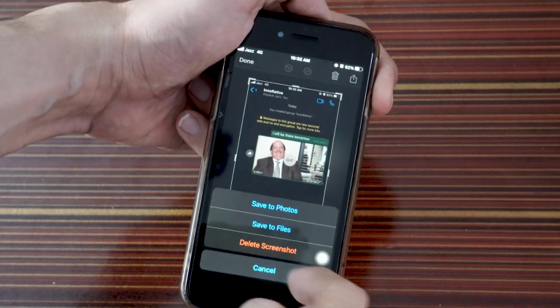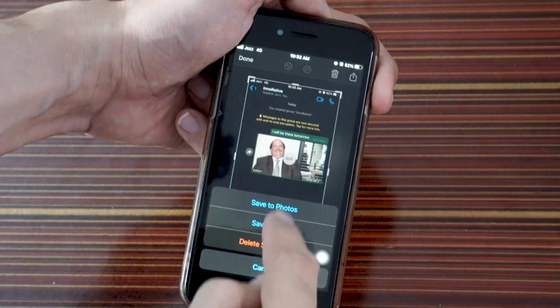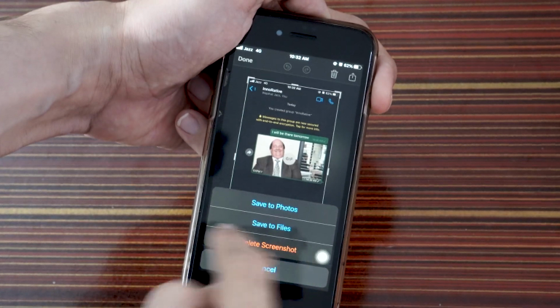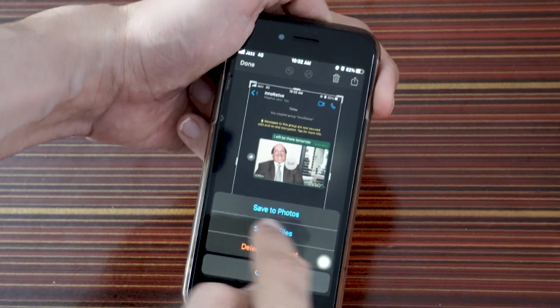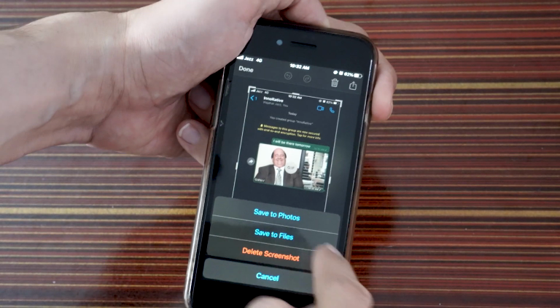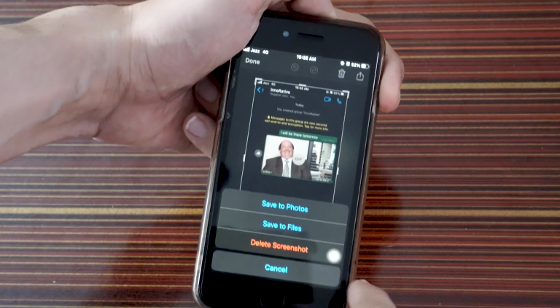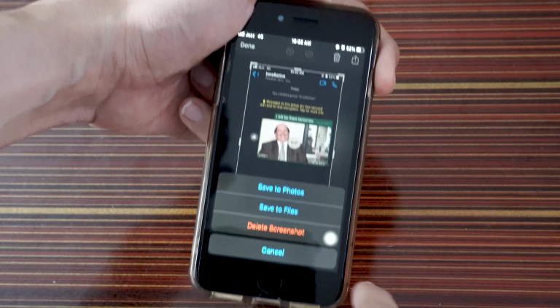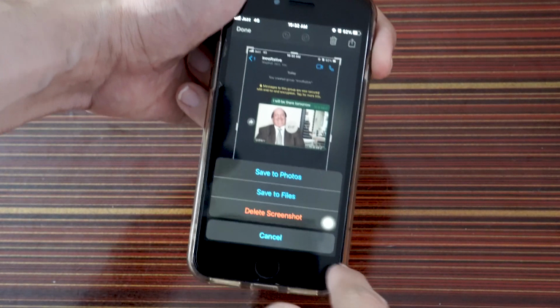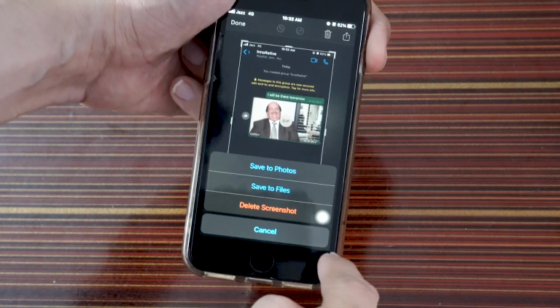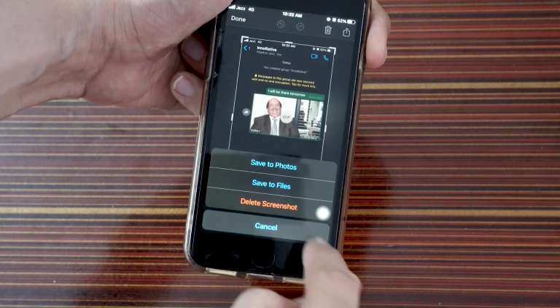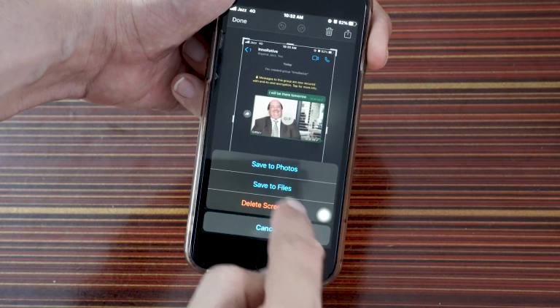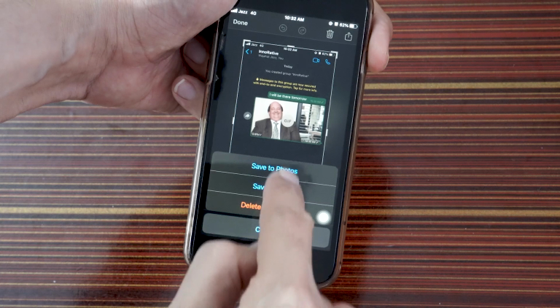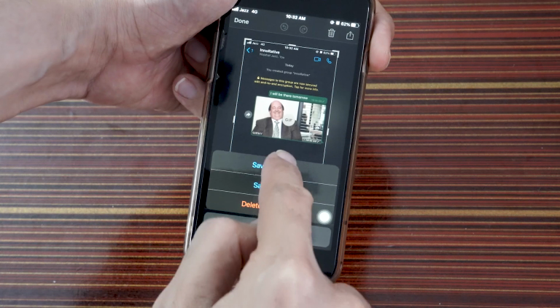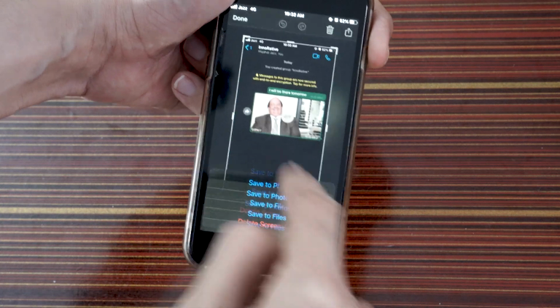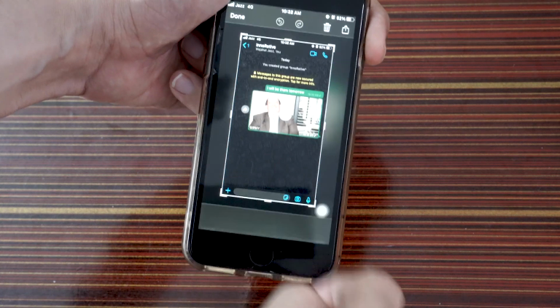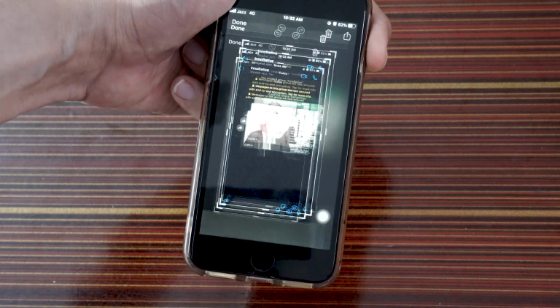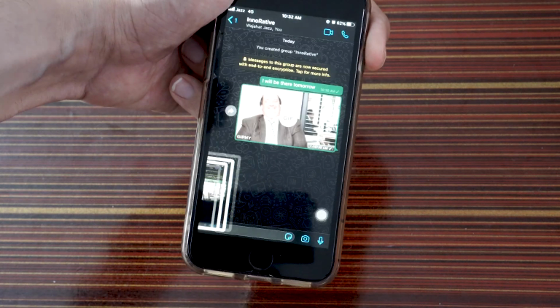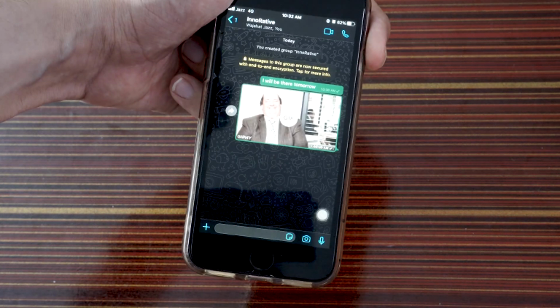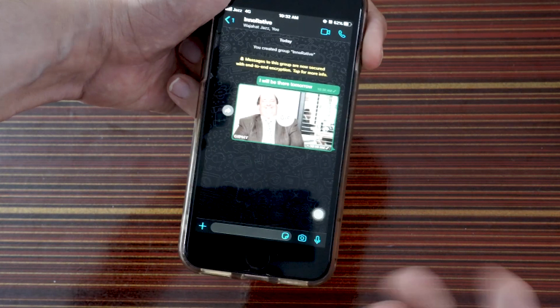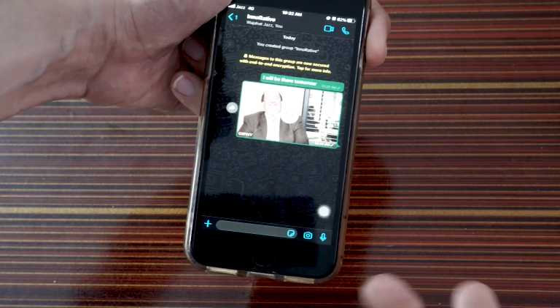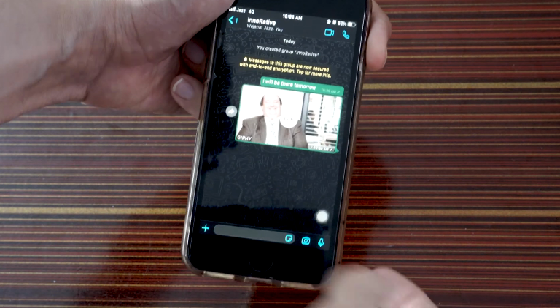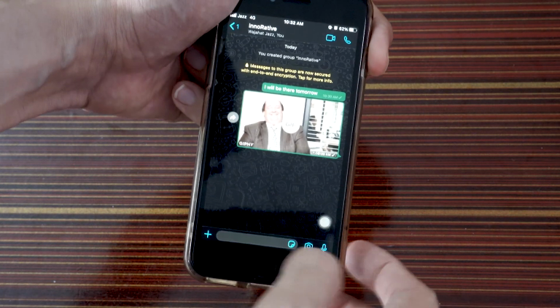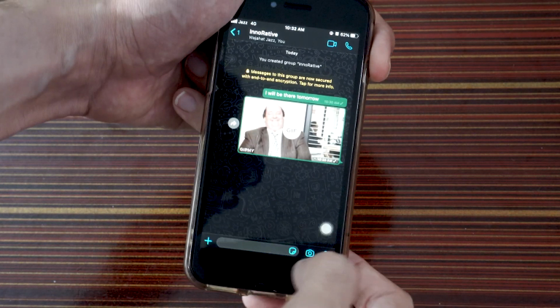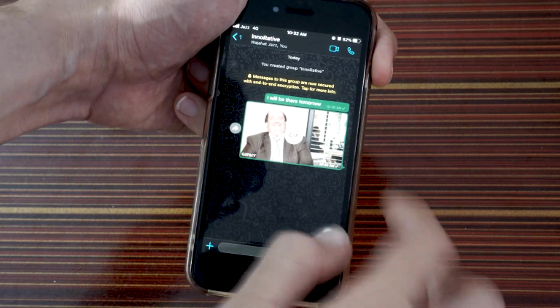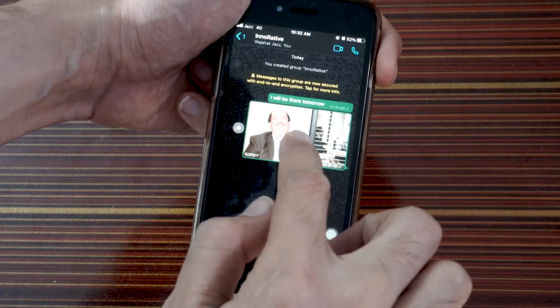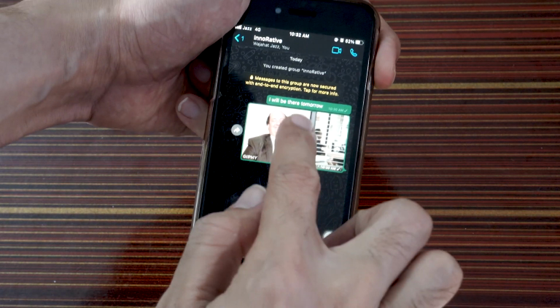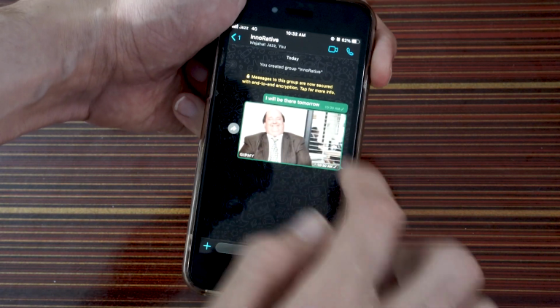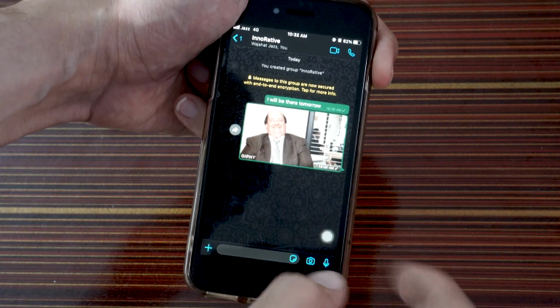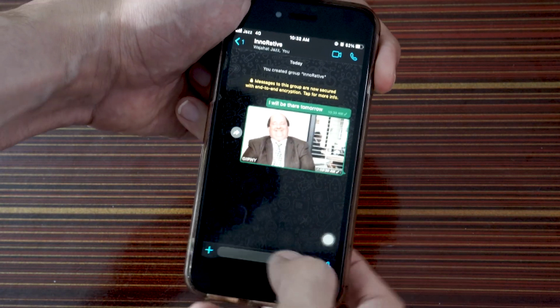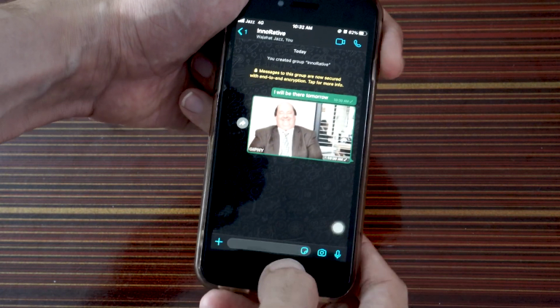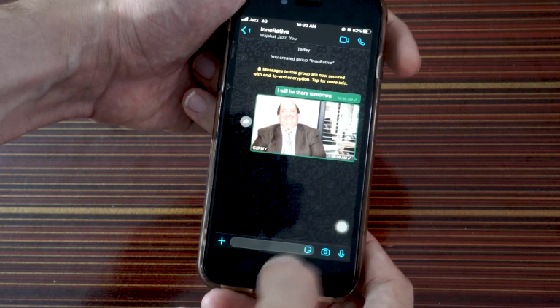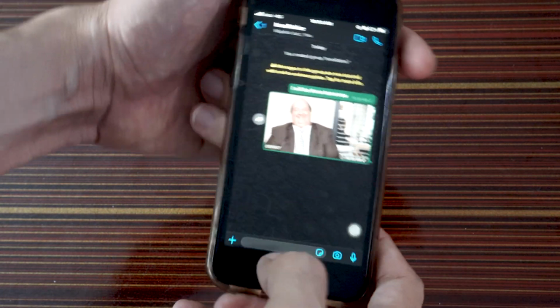Click on done and then save it to your iPhone, and that's it. That's how easy it is to take a screenshot.